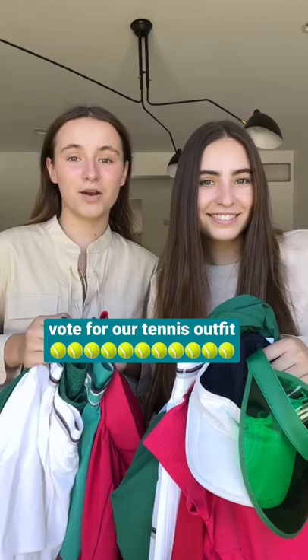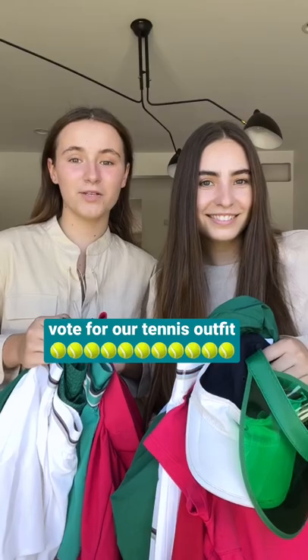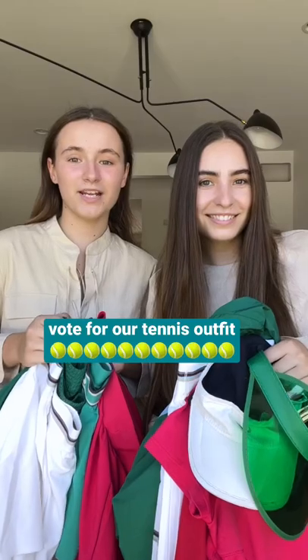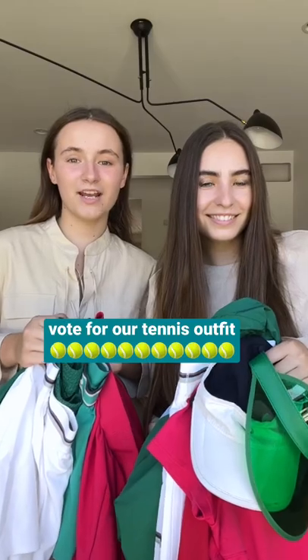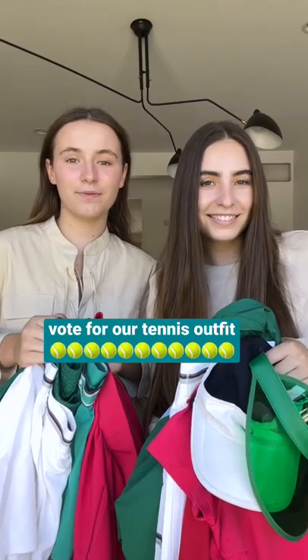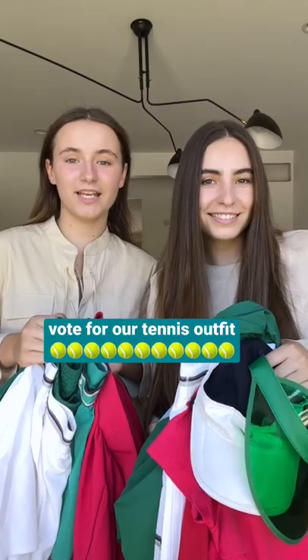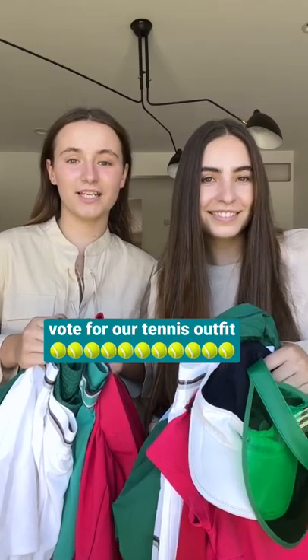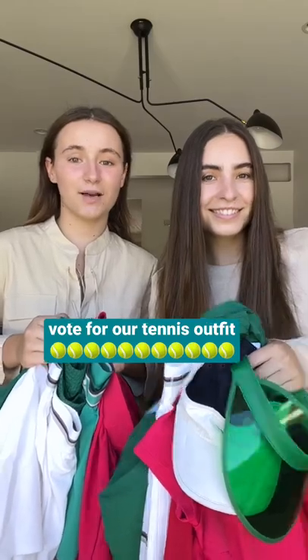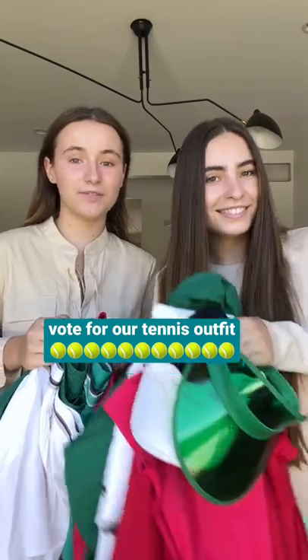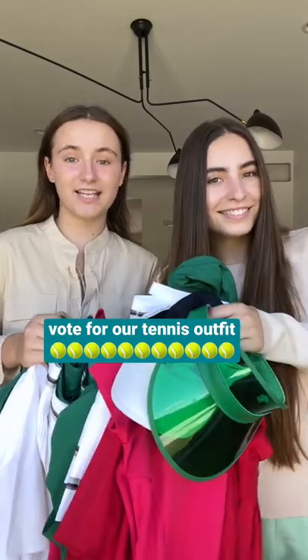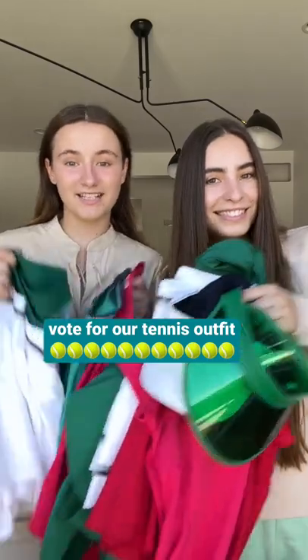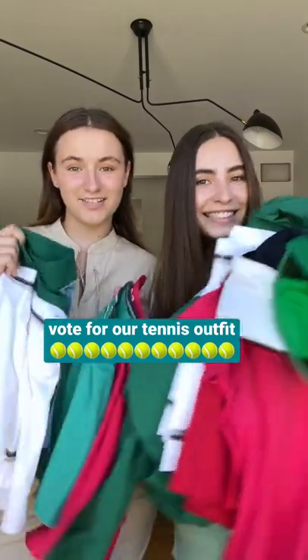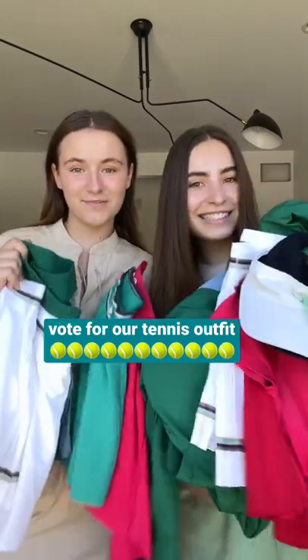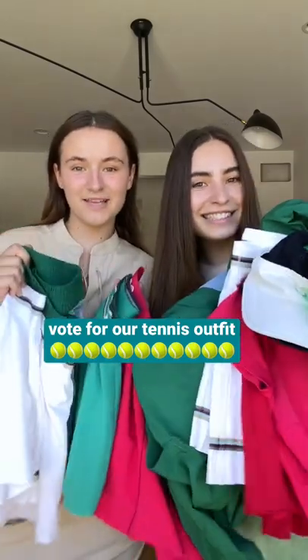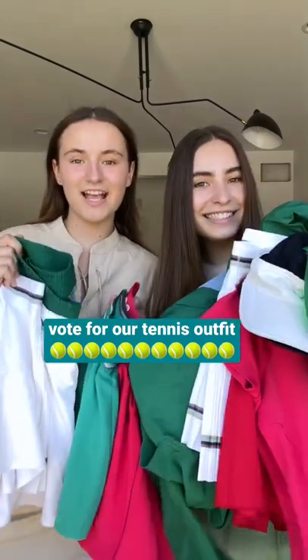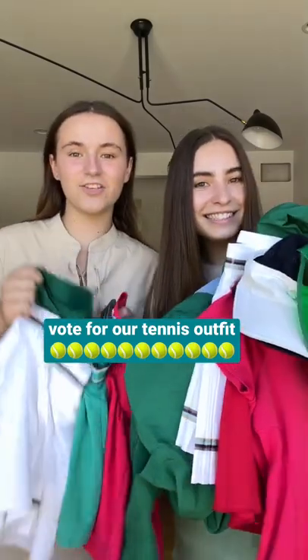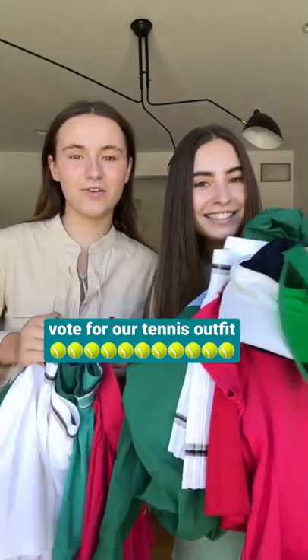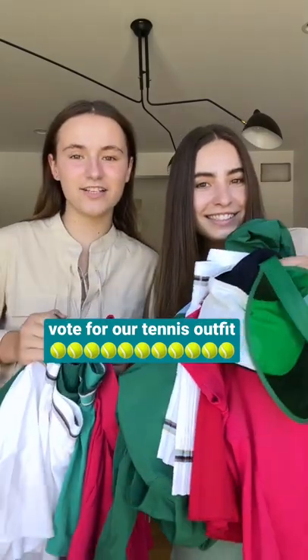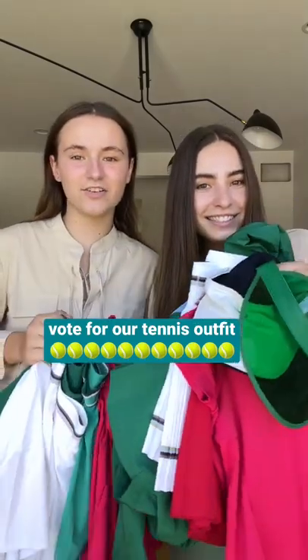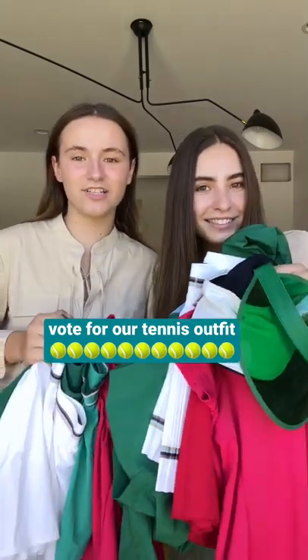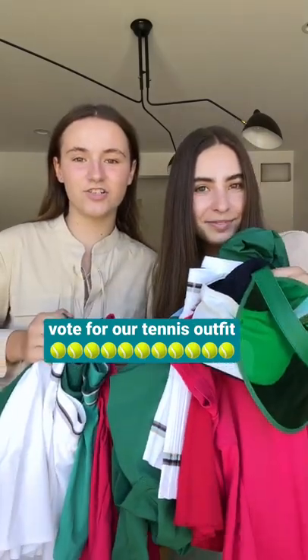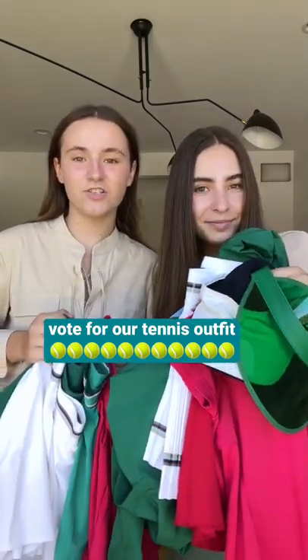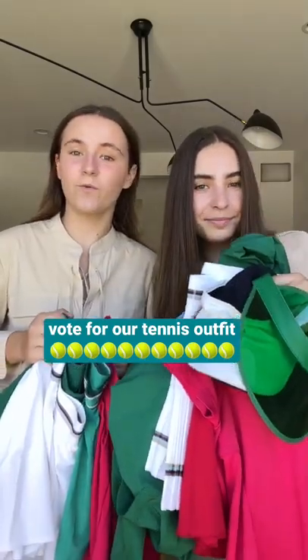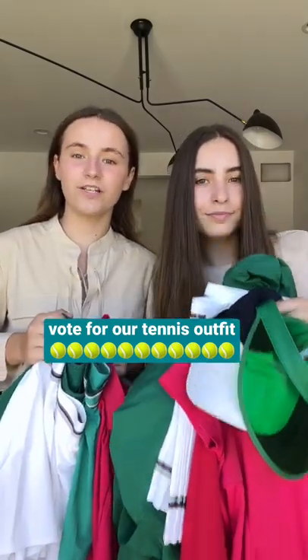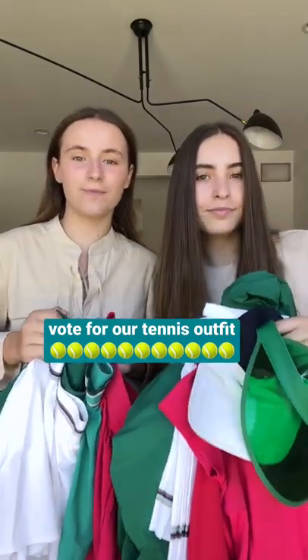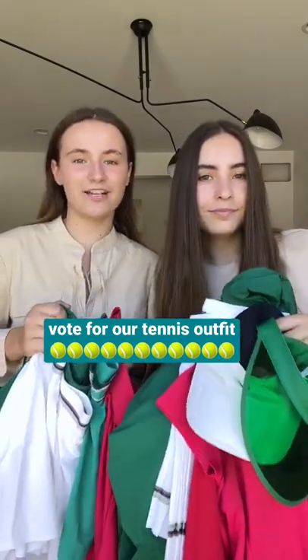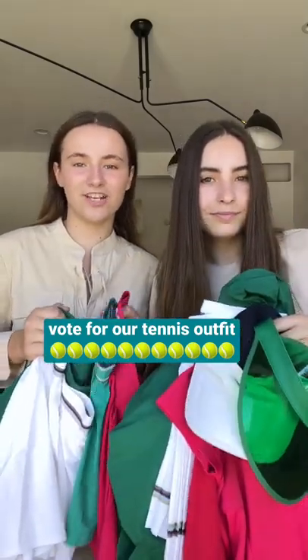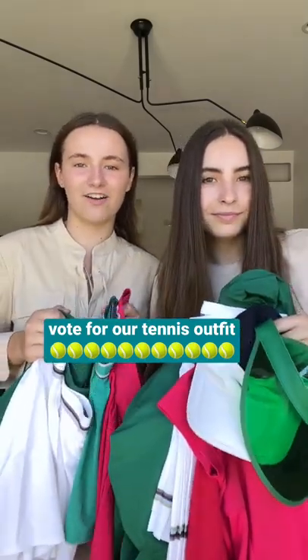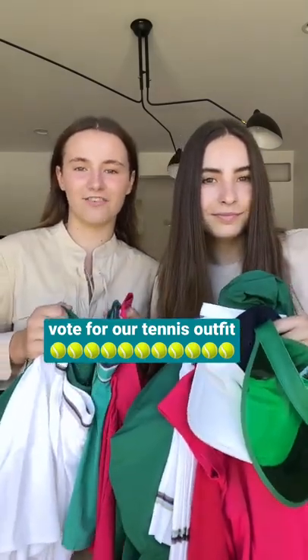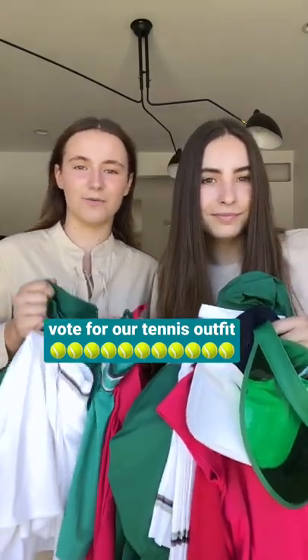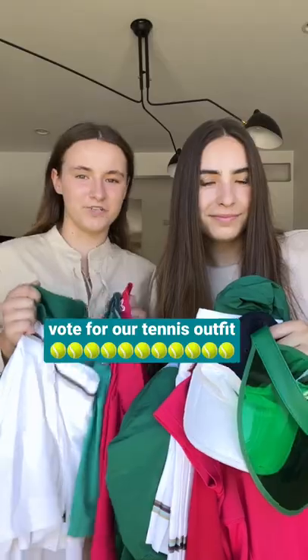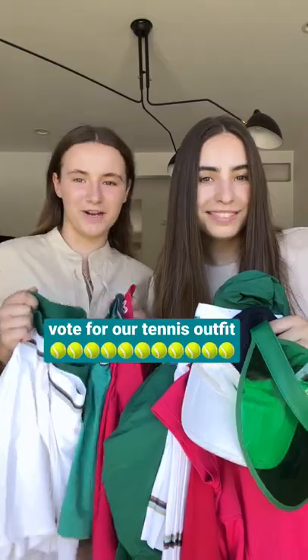Marlo and I are playing in a doubles tennis tournament and you guys are going to choose which matching outfit we should wear.